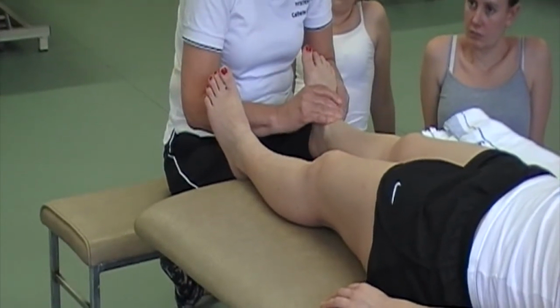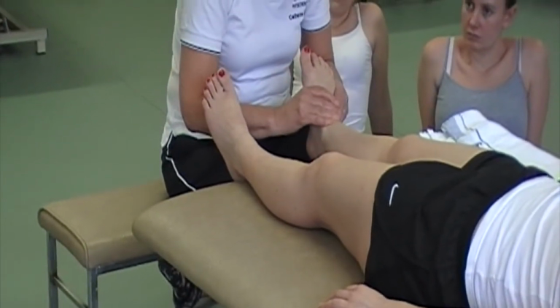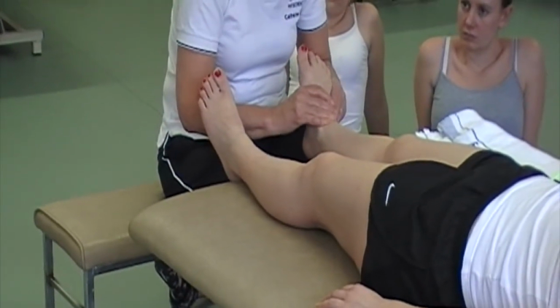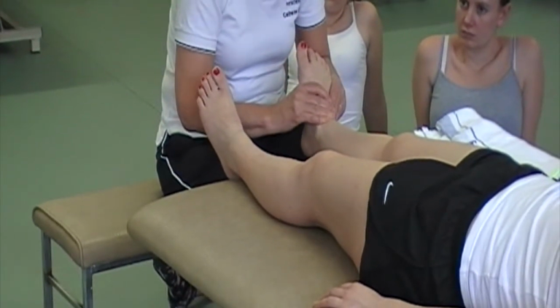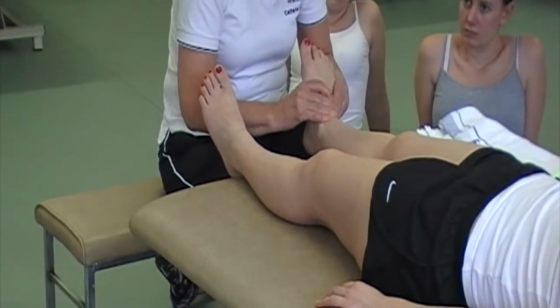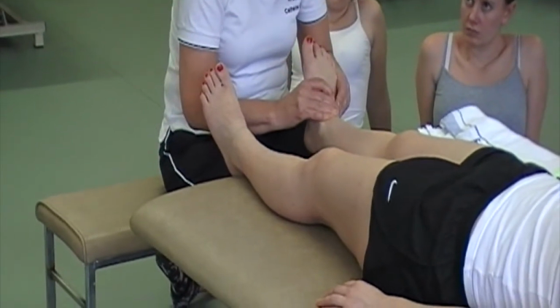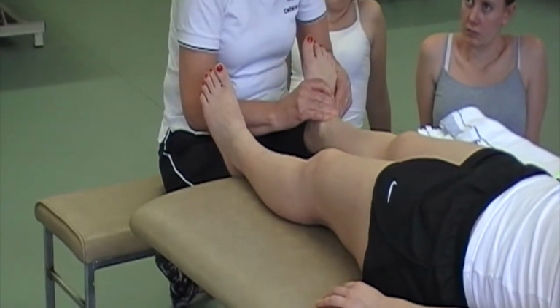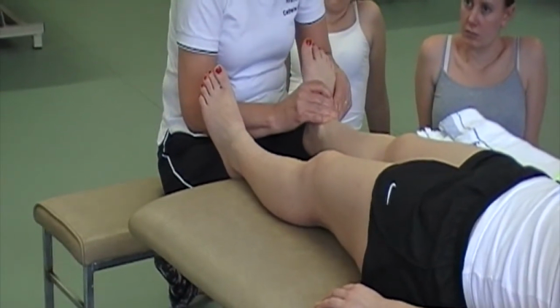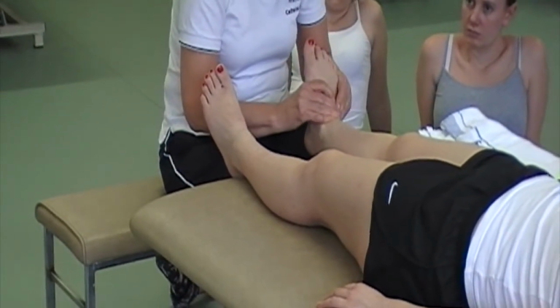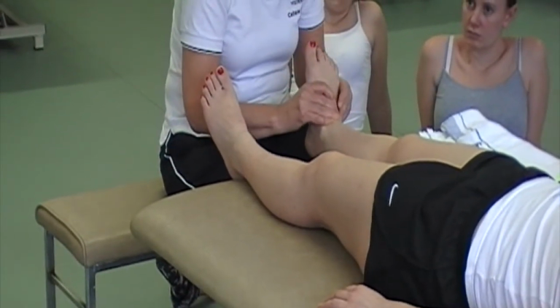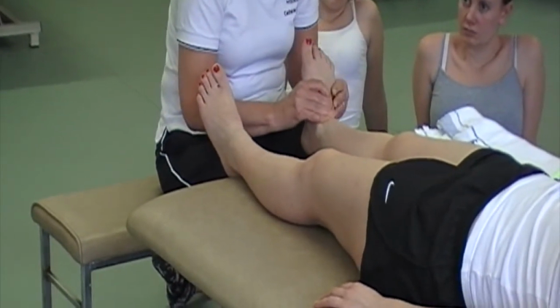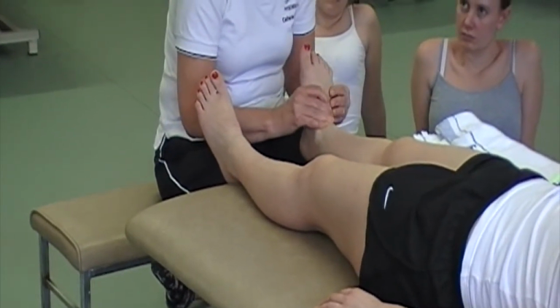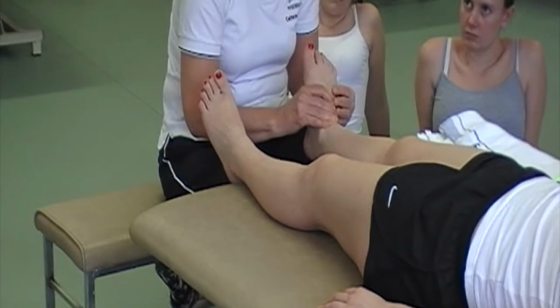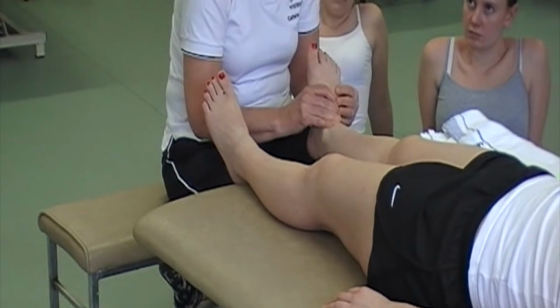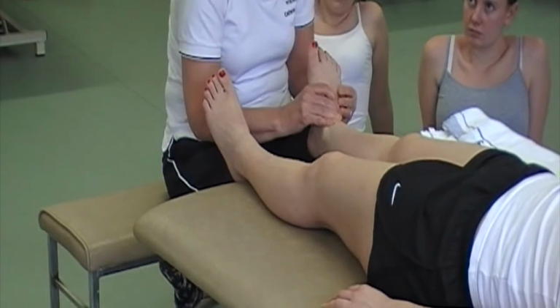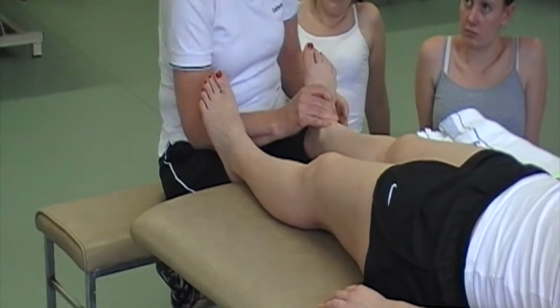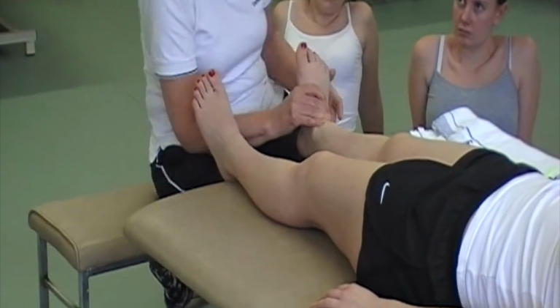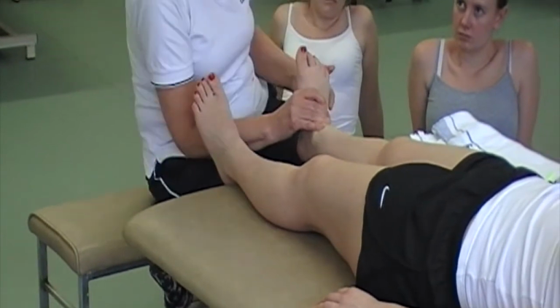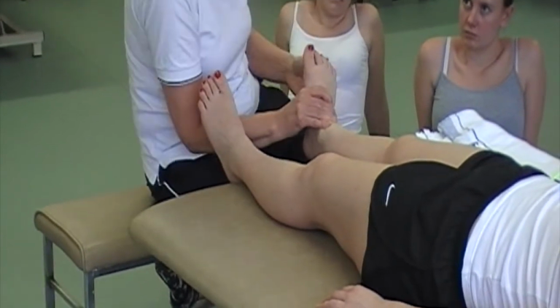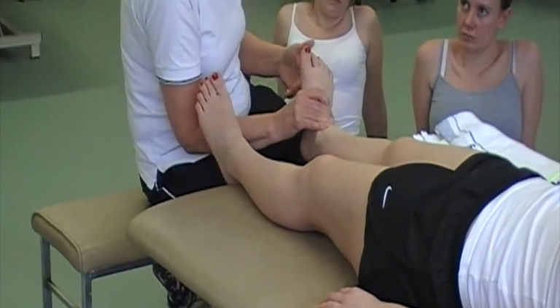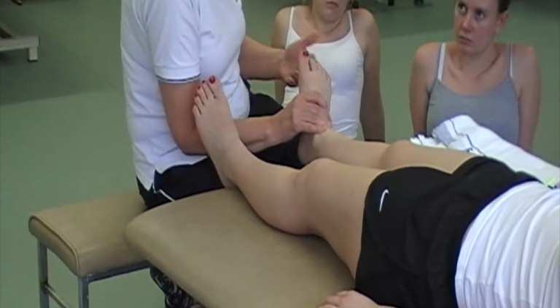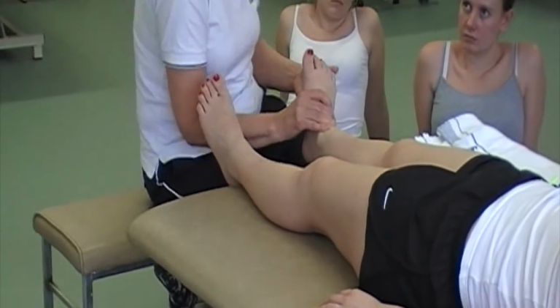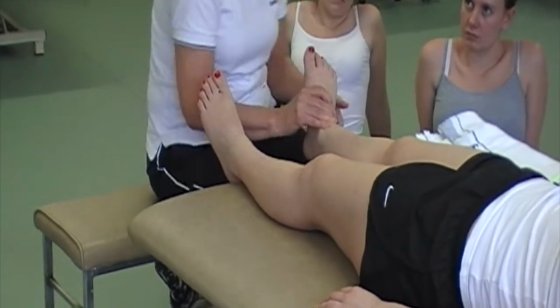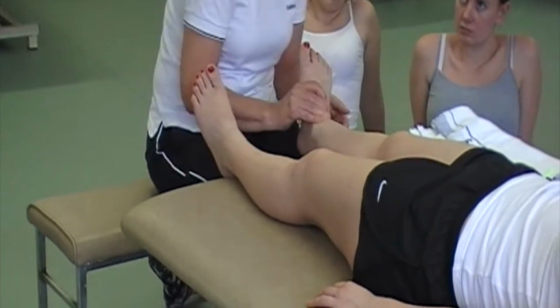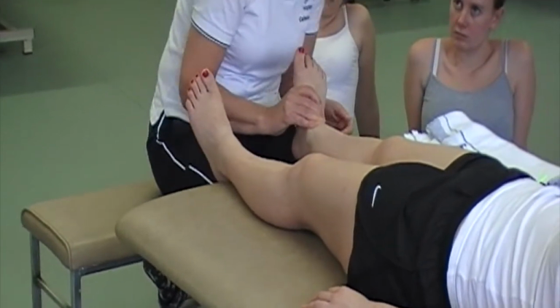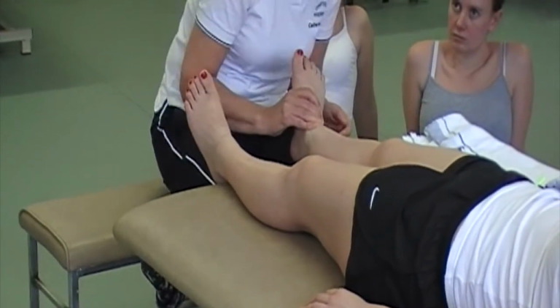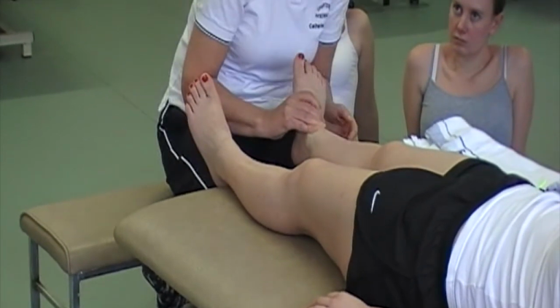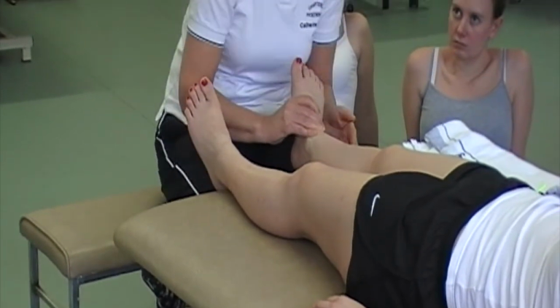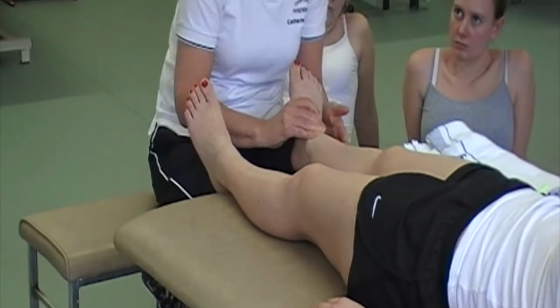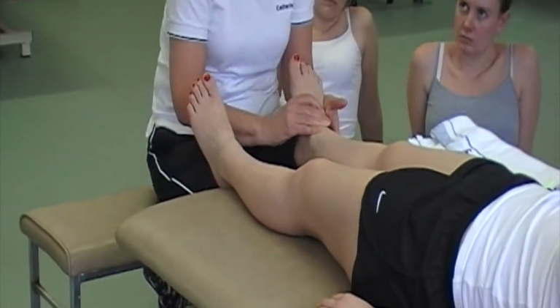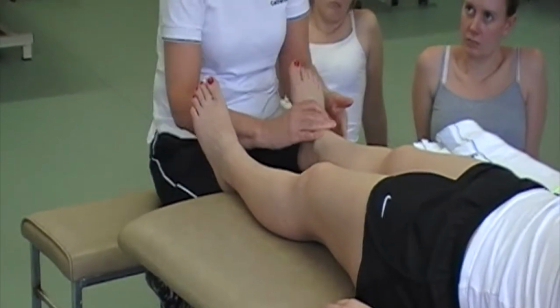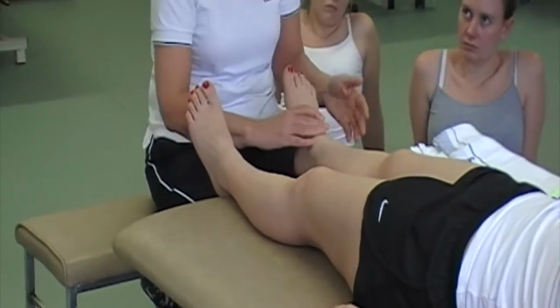The state of feet and ankles is actually something we should be obsessing over.